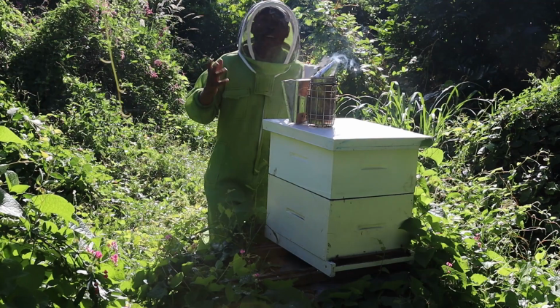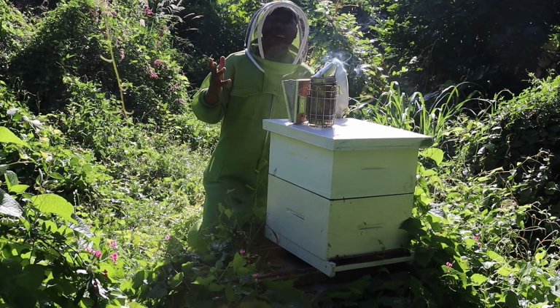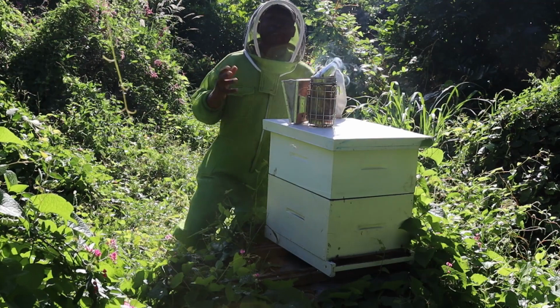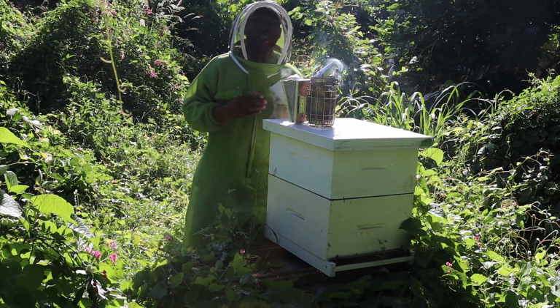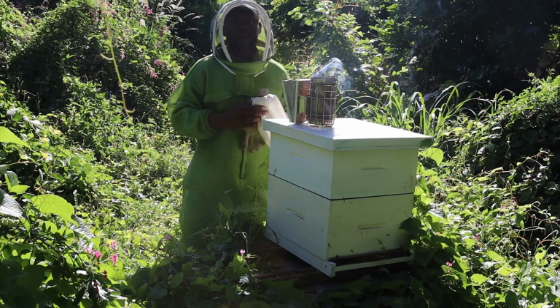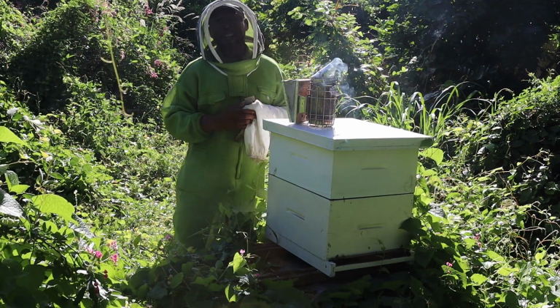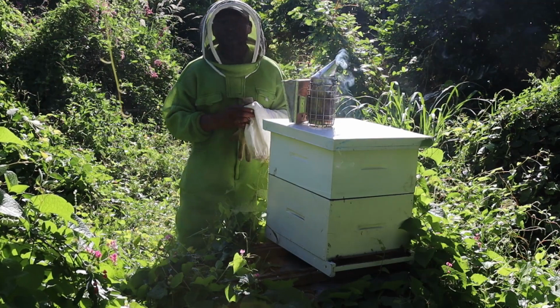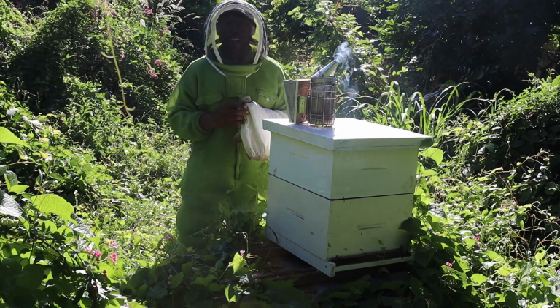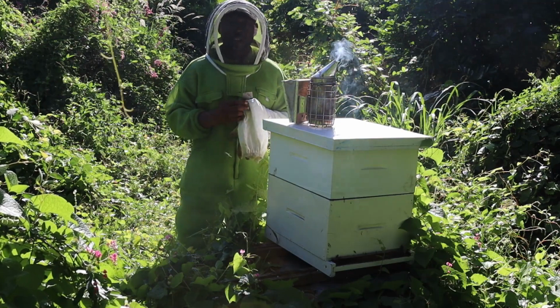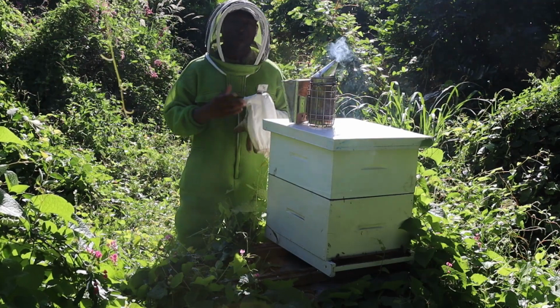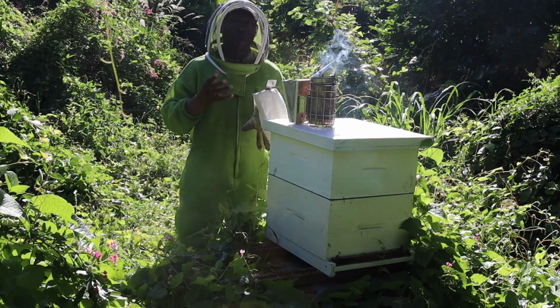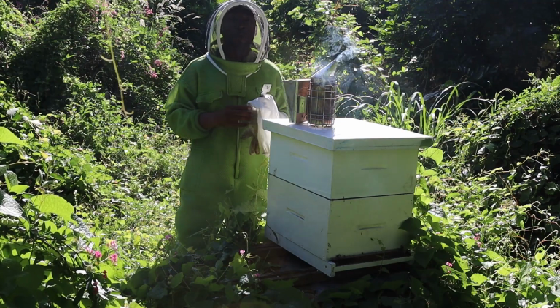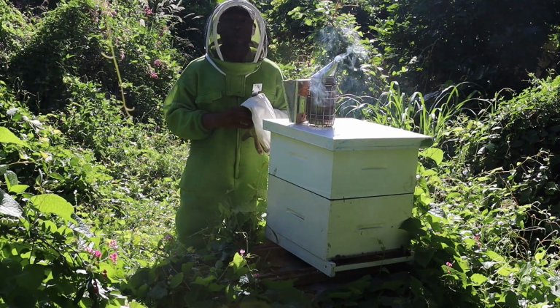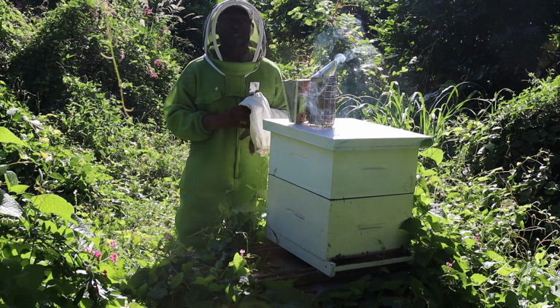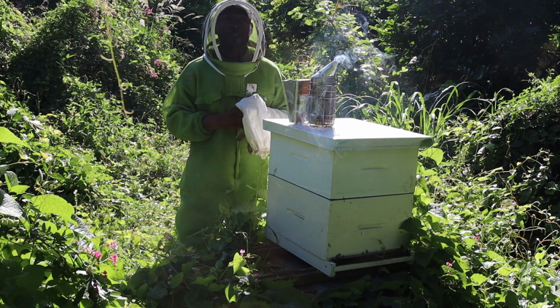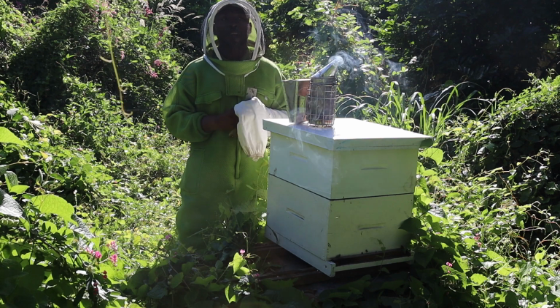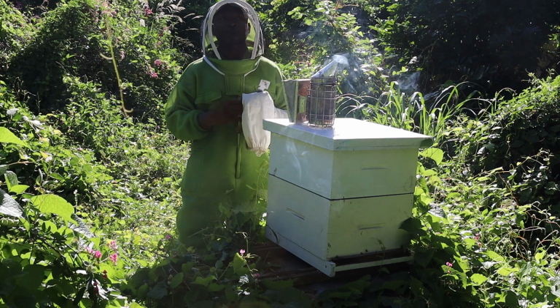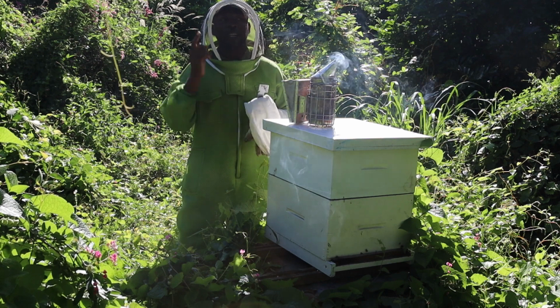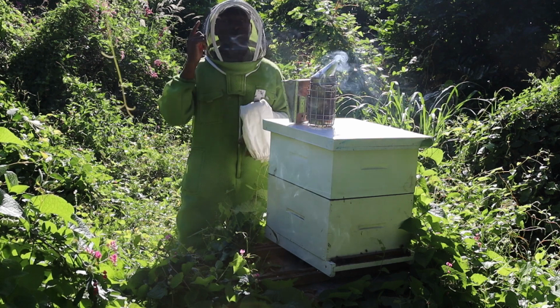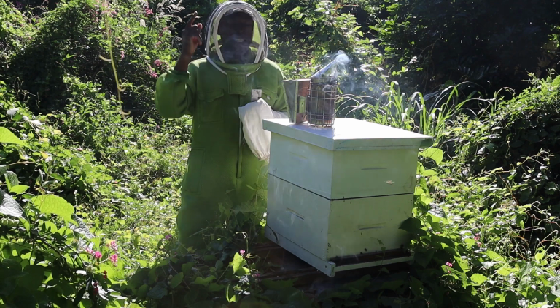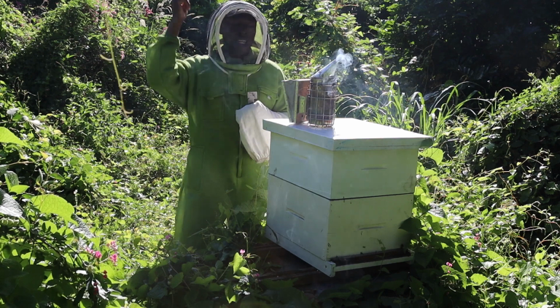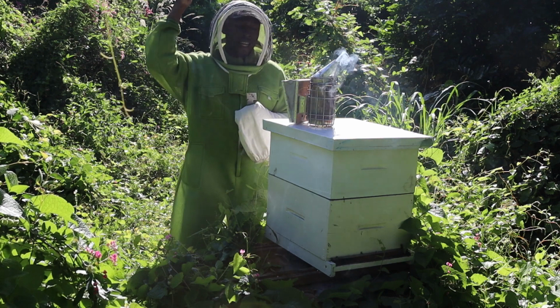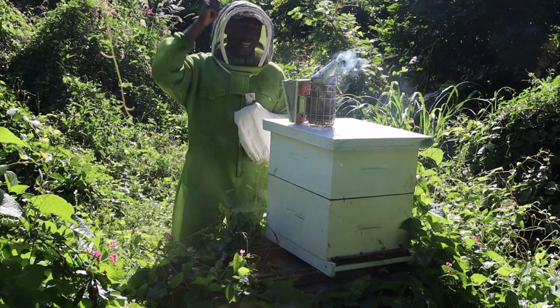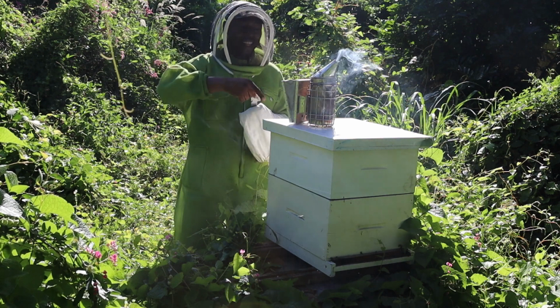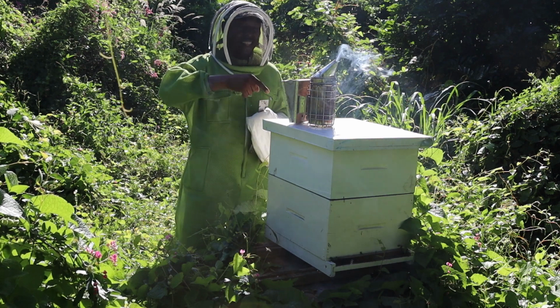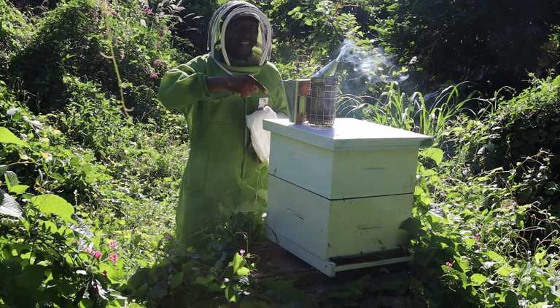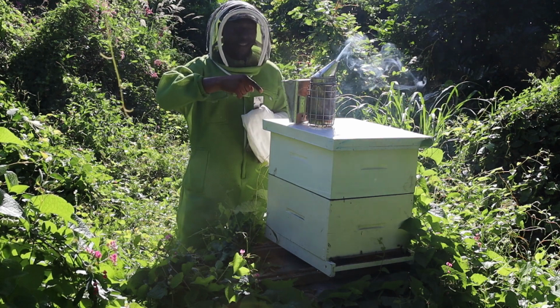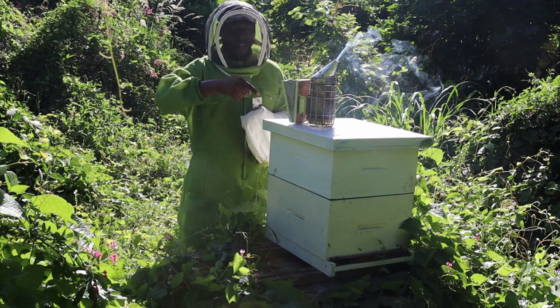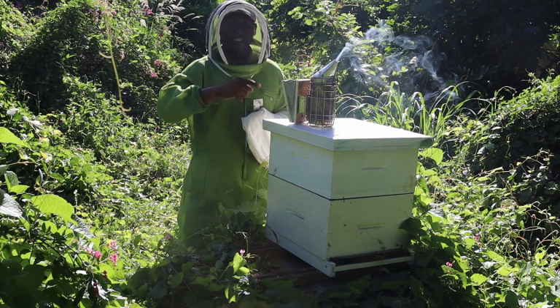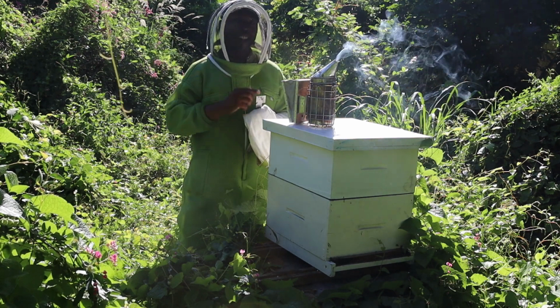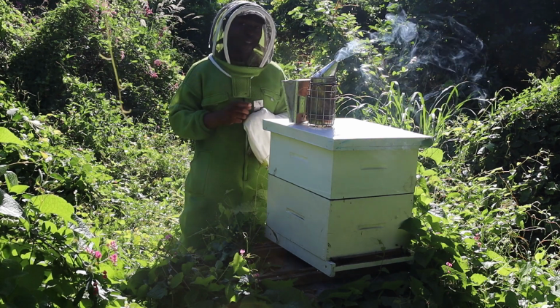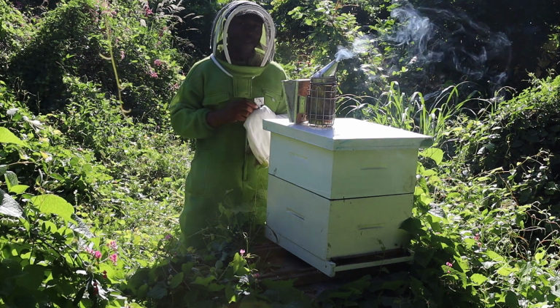Hi honeybee keepers, thank you for joining us. I'm your host, Dwayne Fuller, and today we'll be inspecting this hive. Let's go.